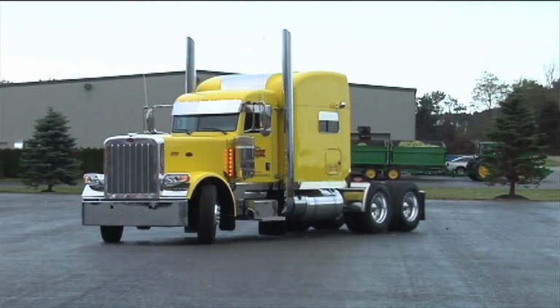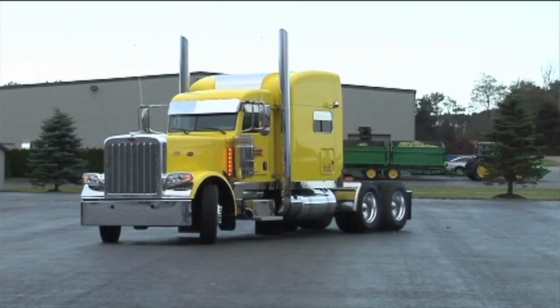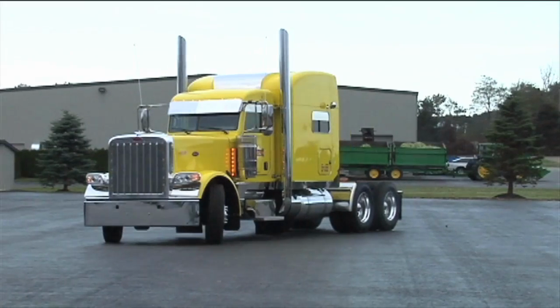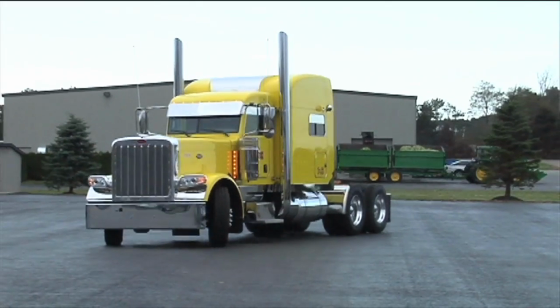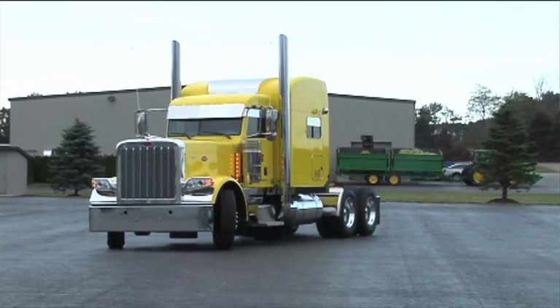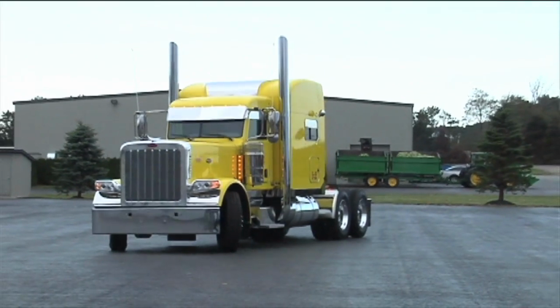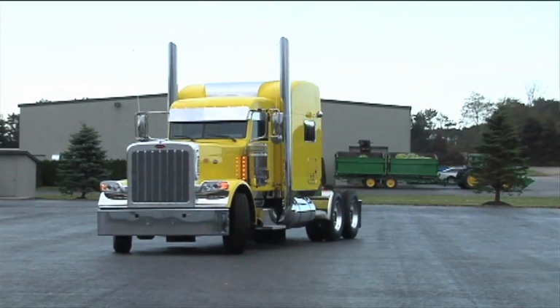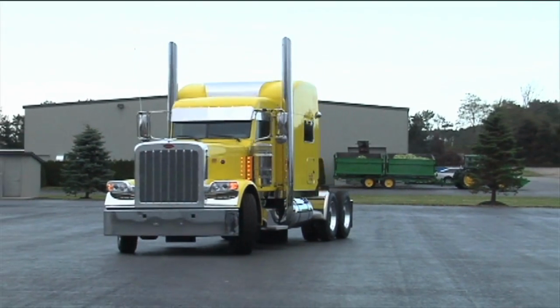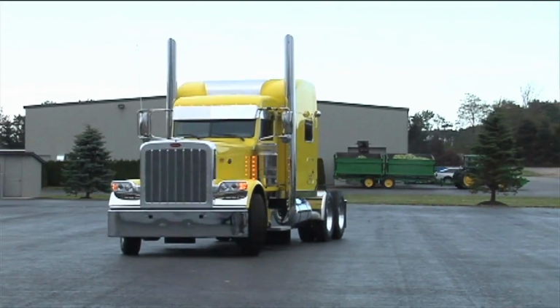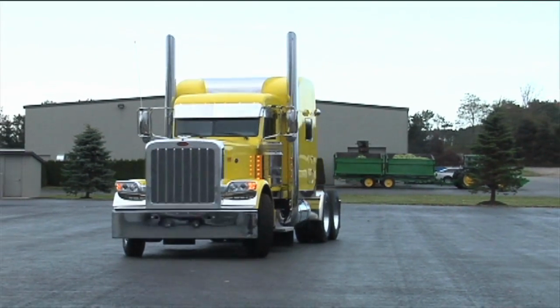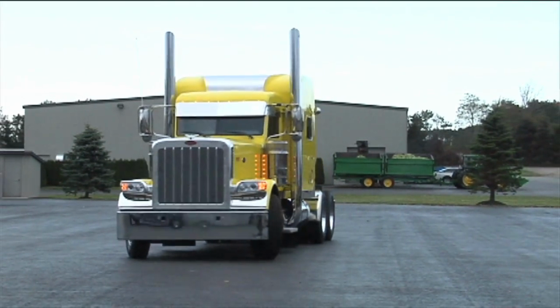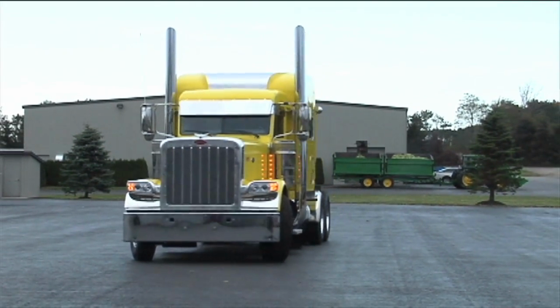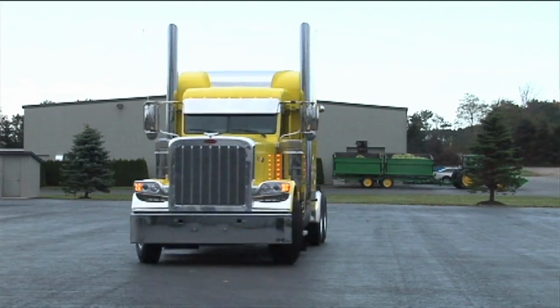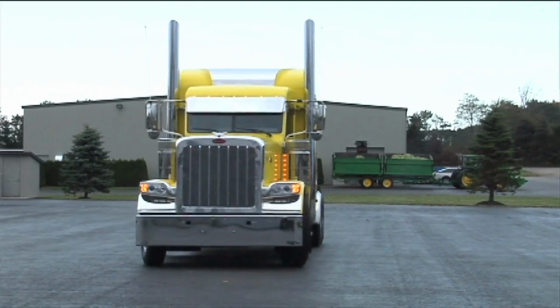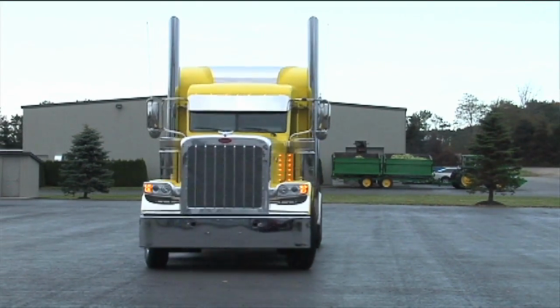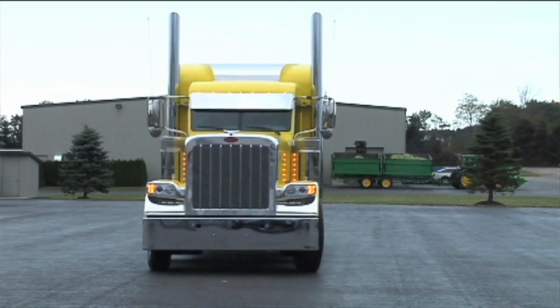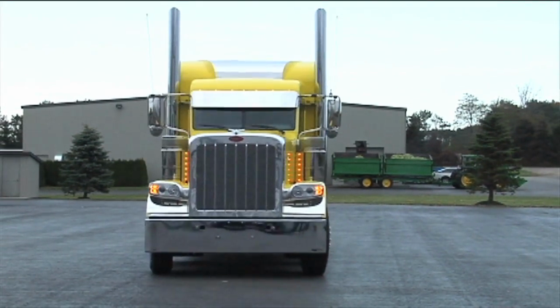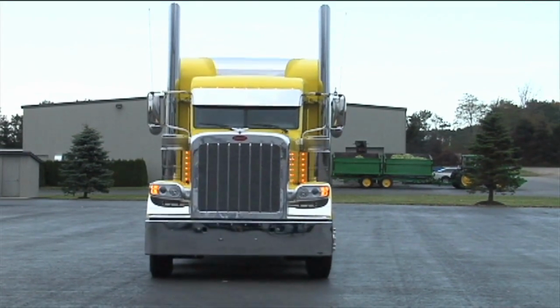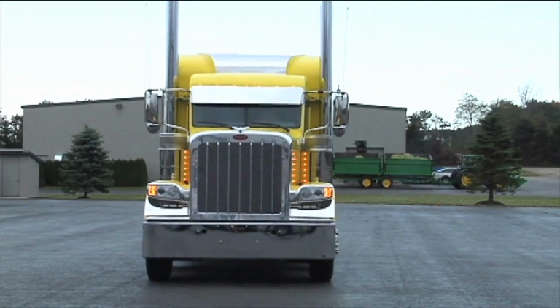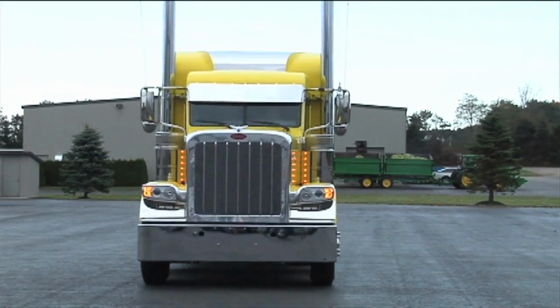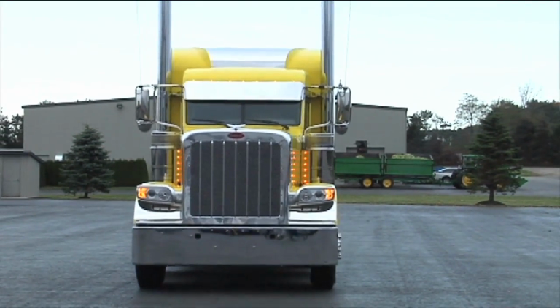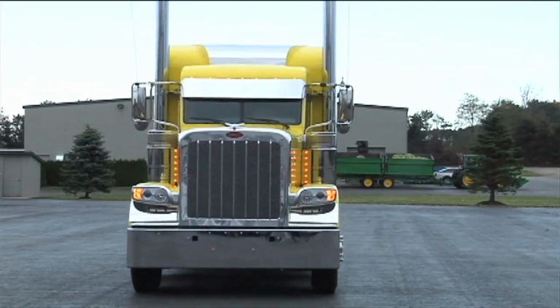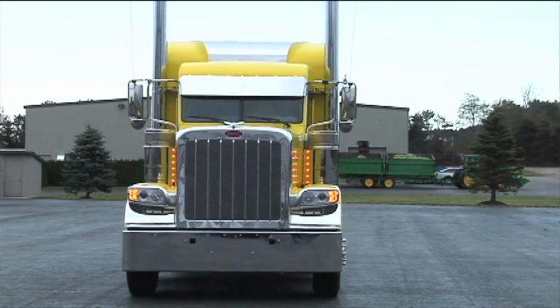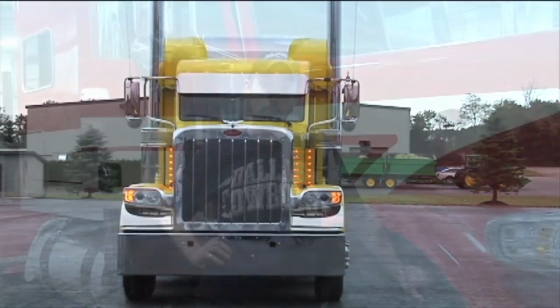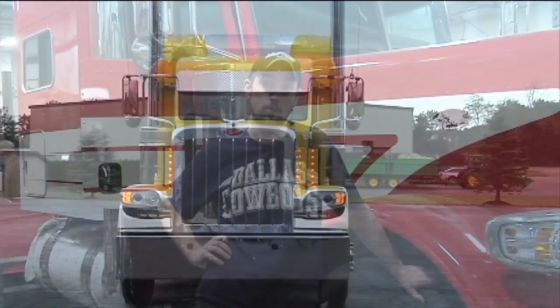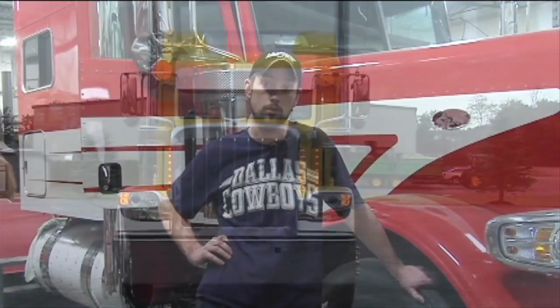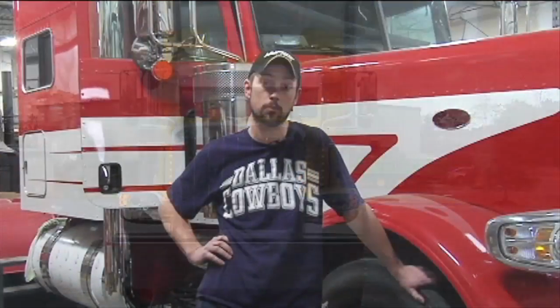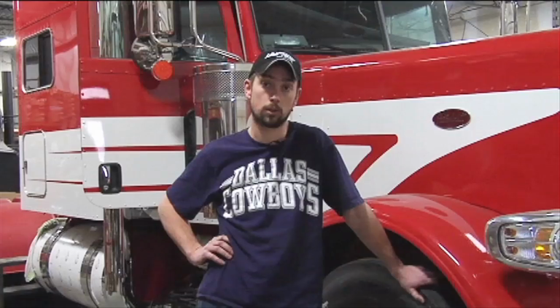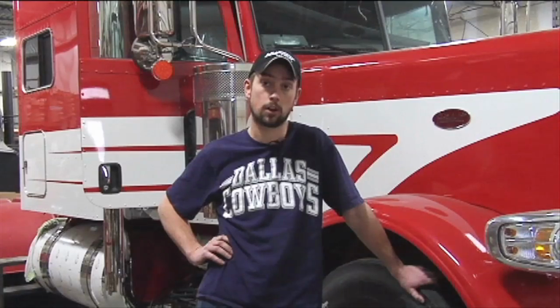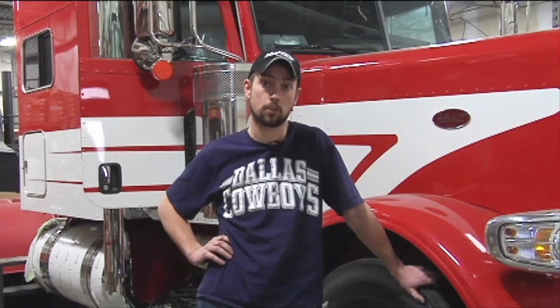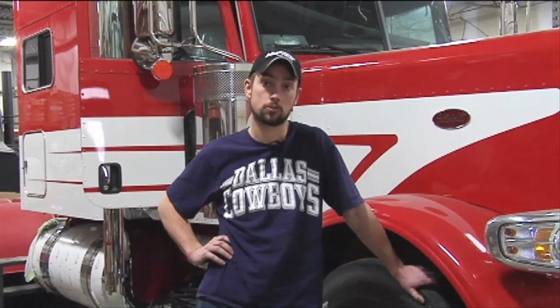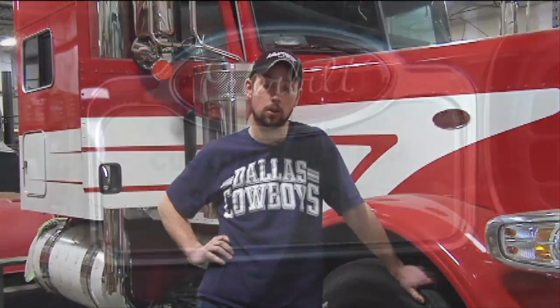They're coming in doing like 40-some trucks — we're doing them for them, and they've got a show truck out front we're going to do for them too, so that'll be really radical as well.